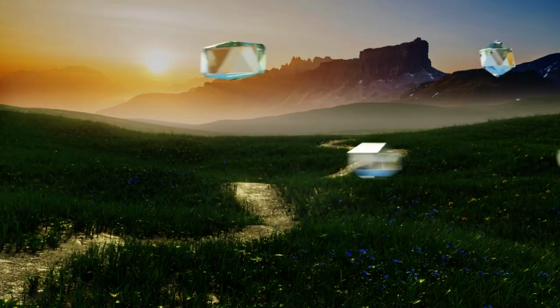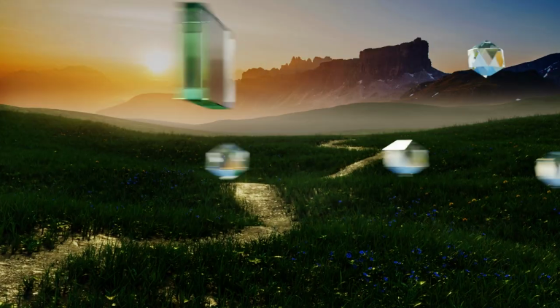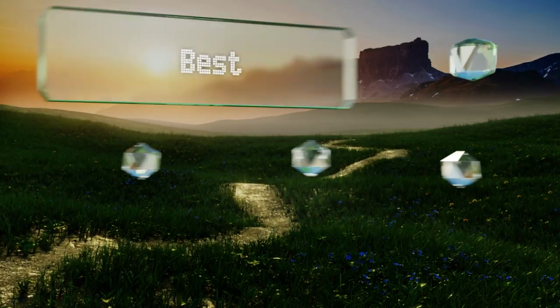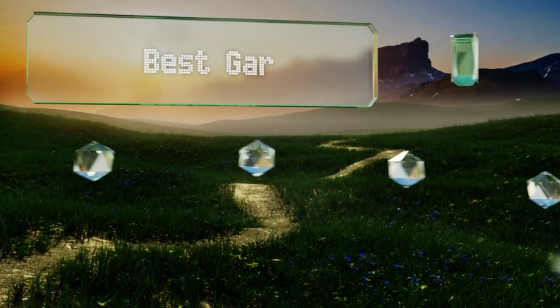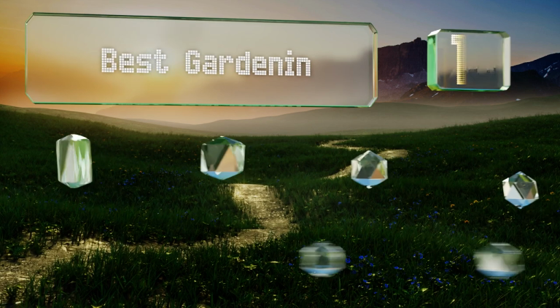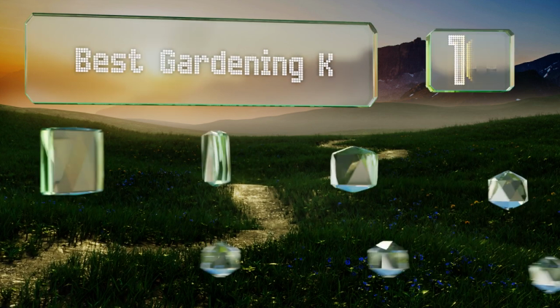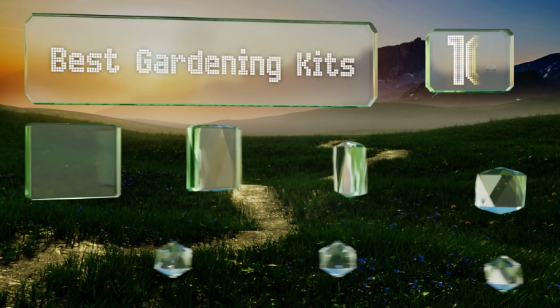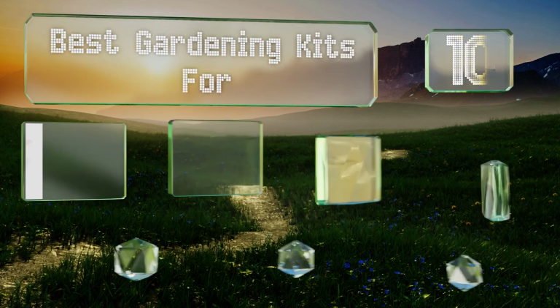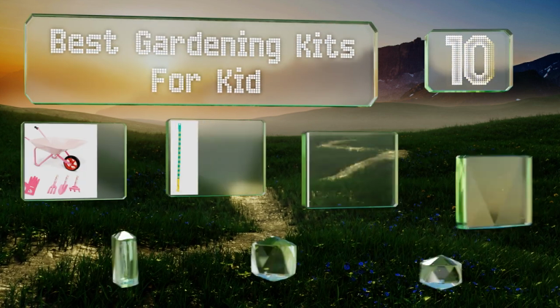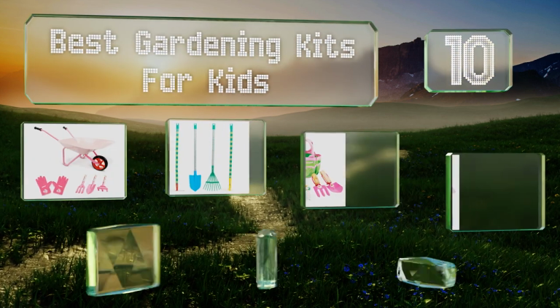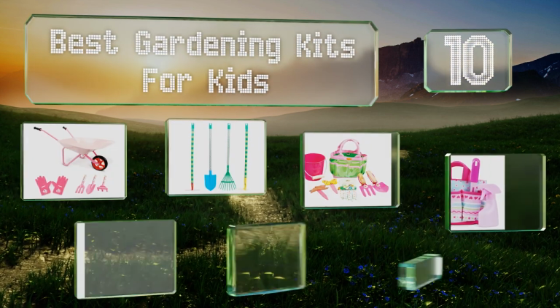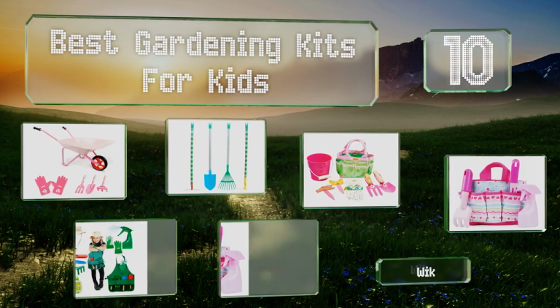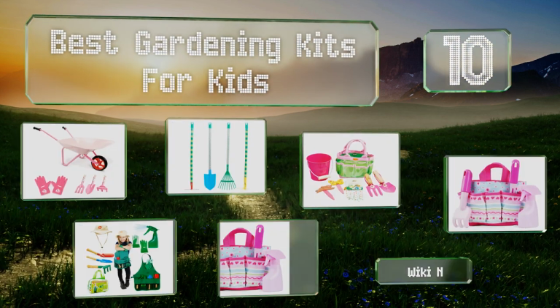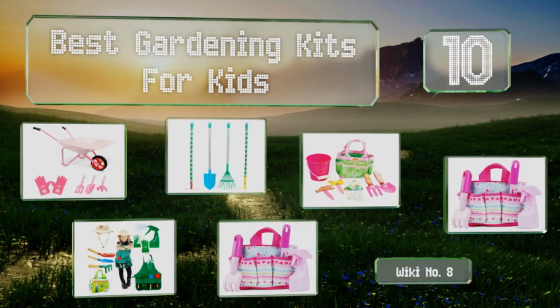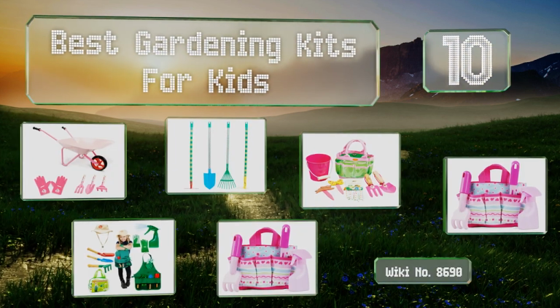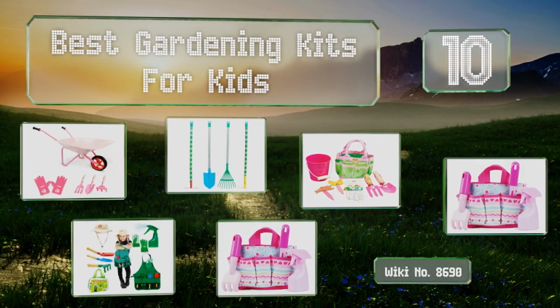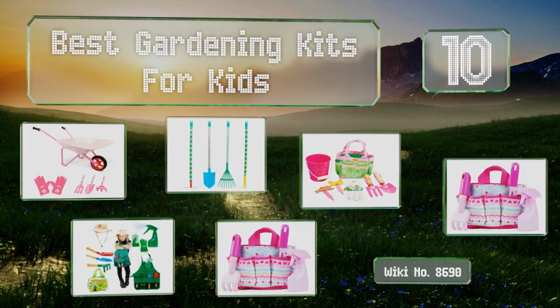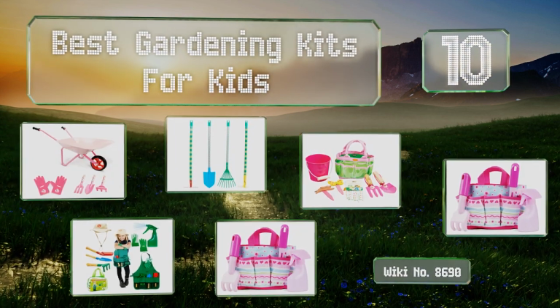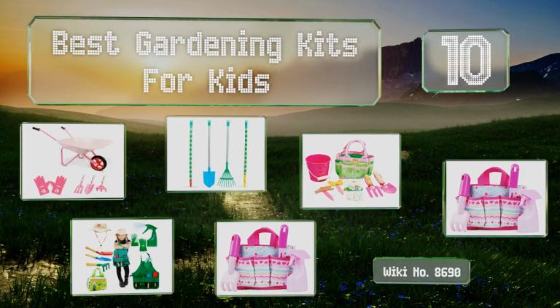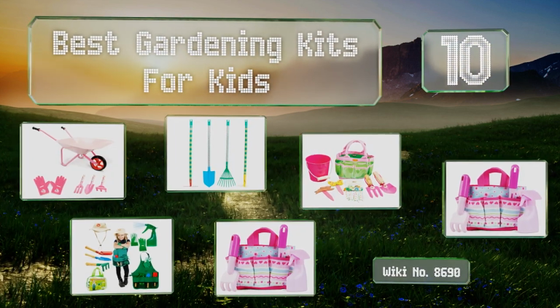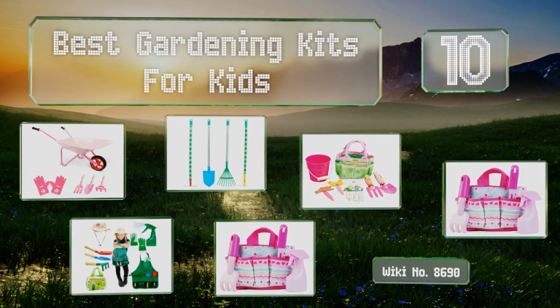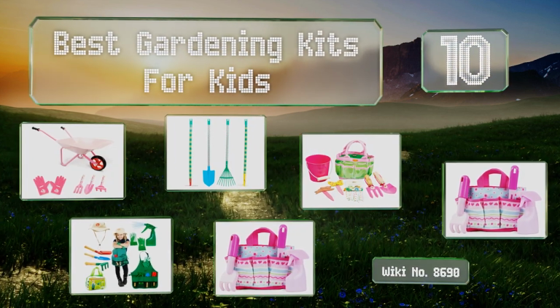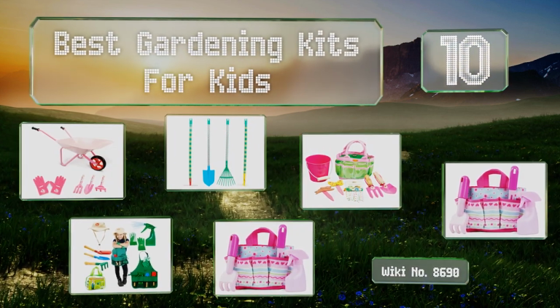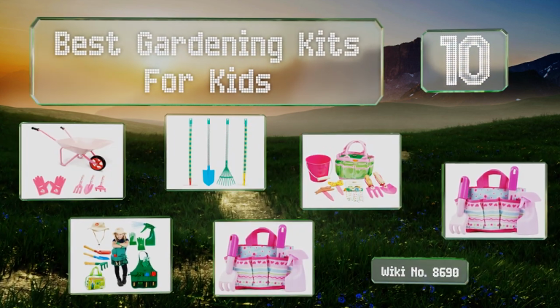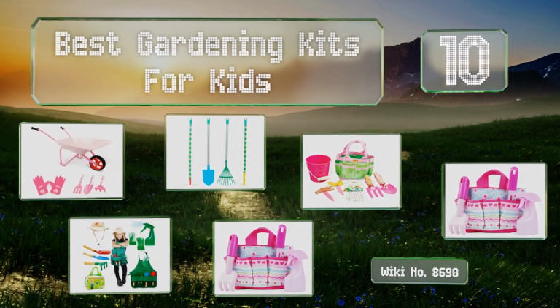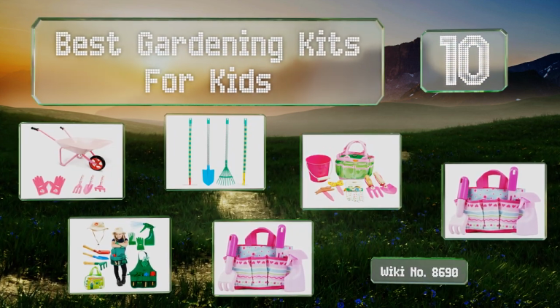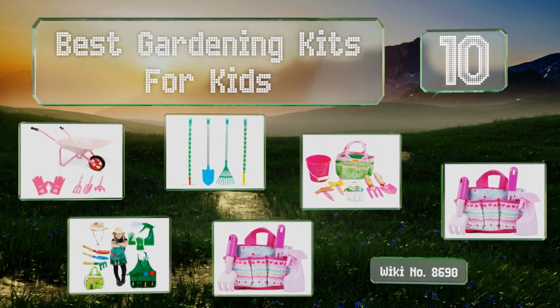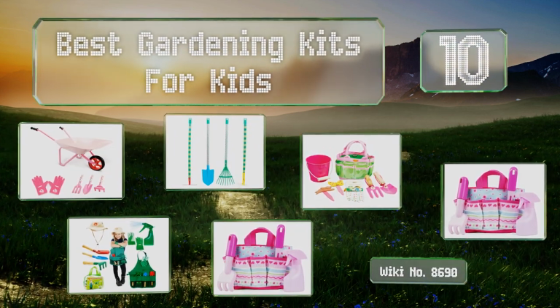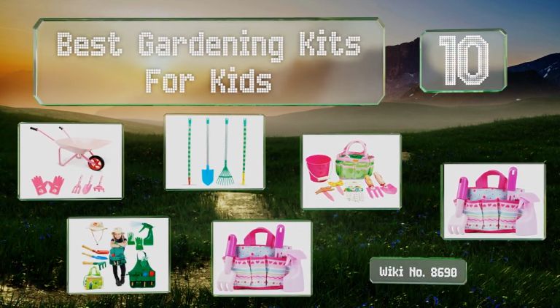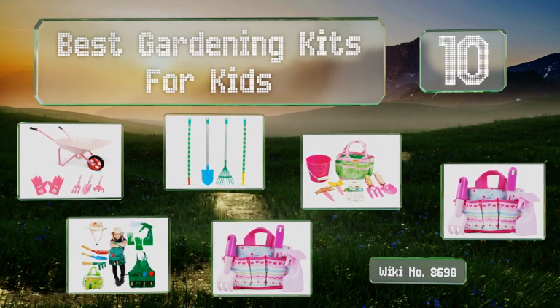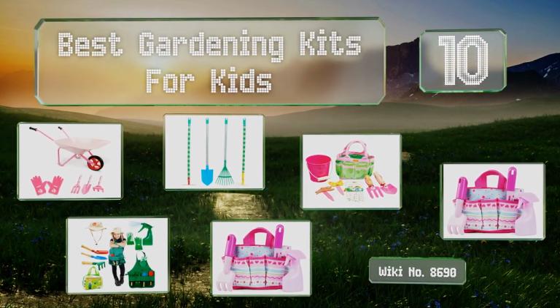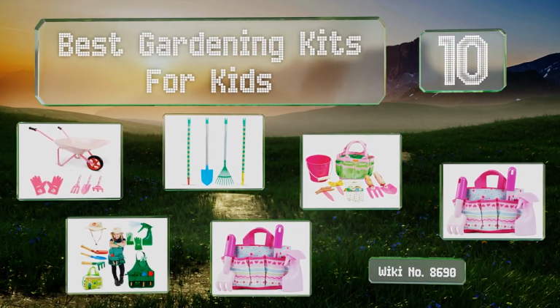EasyVid presents the 10 best gardening kits for kids. Let's get started with the list.